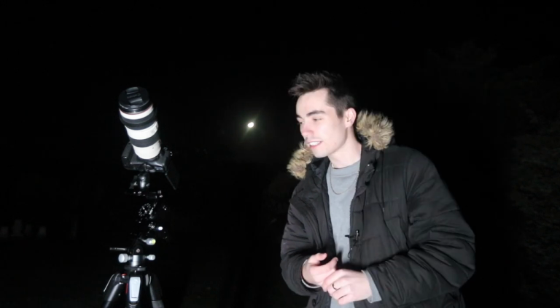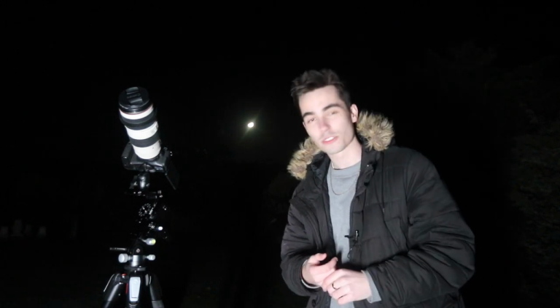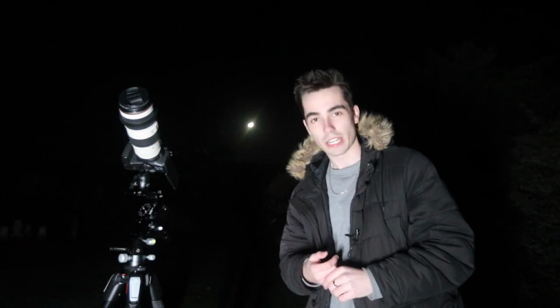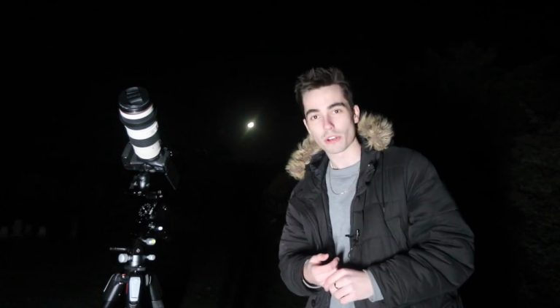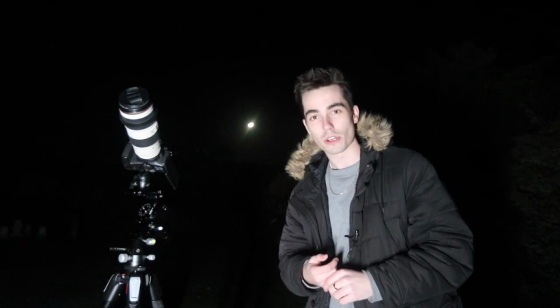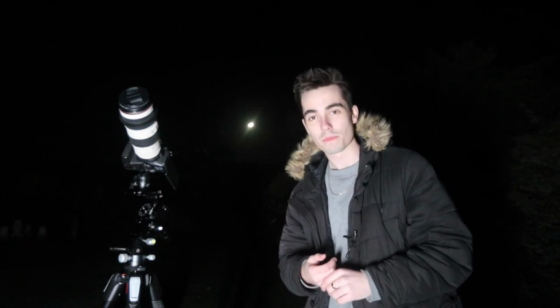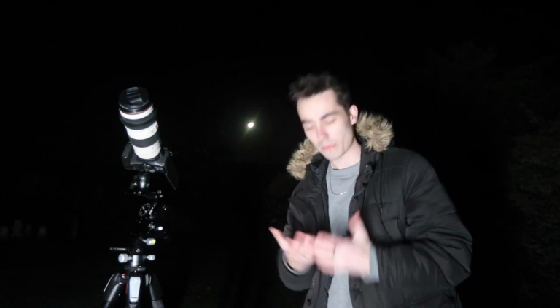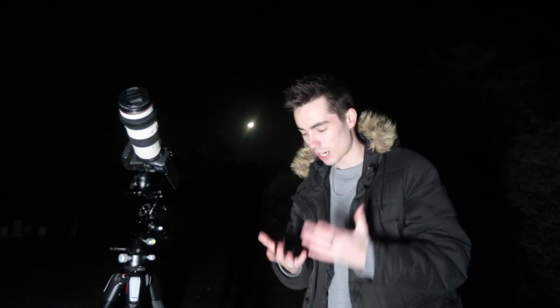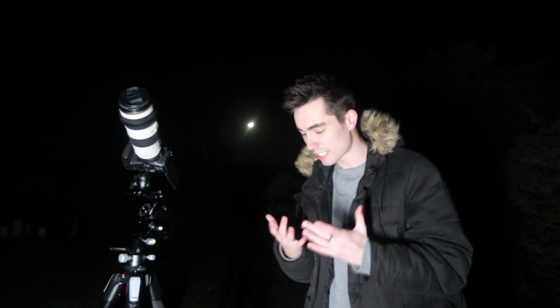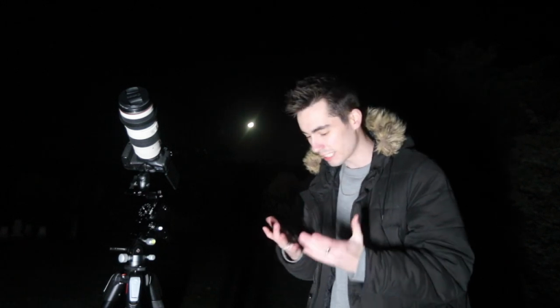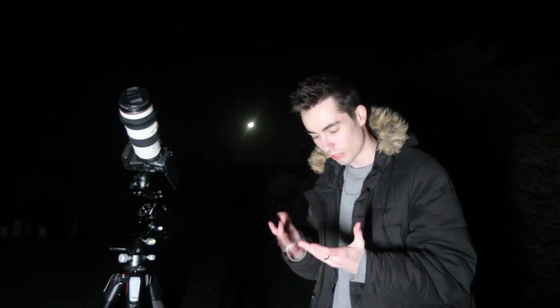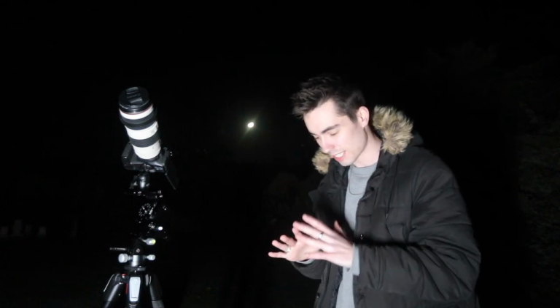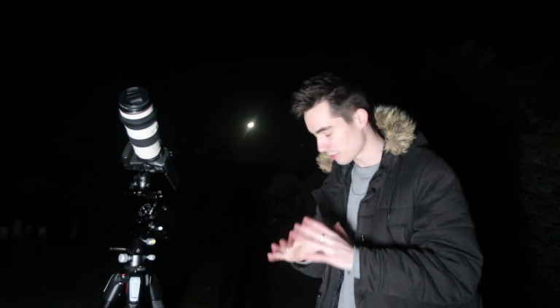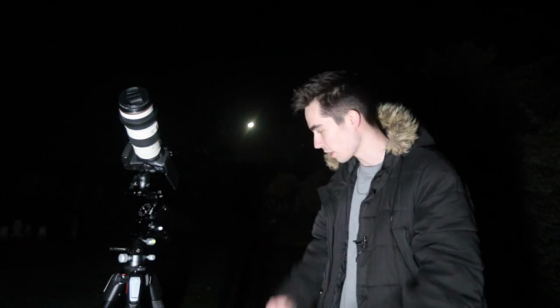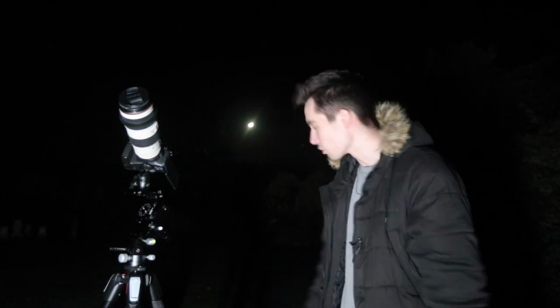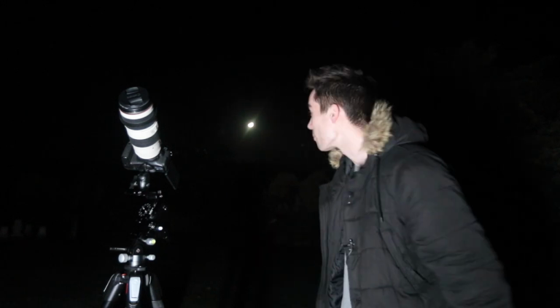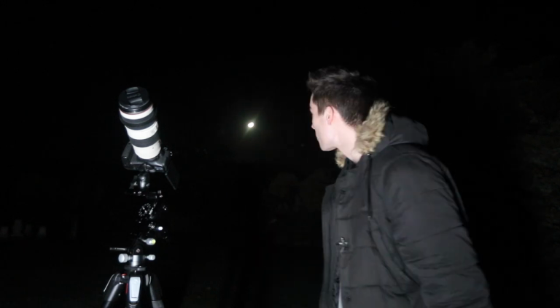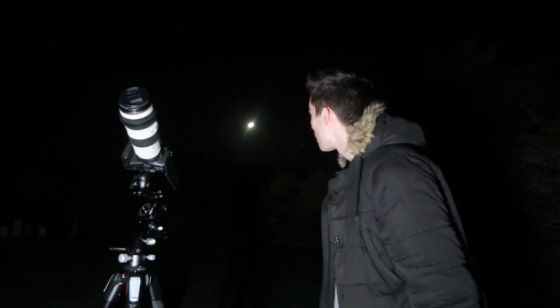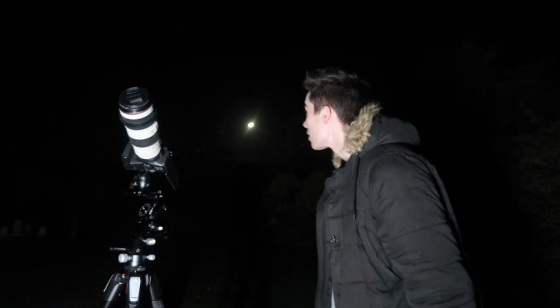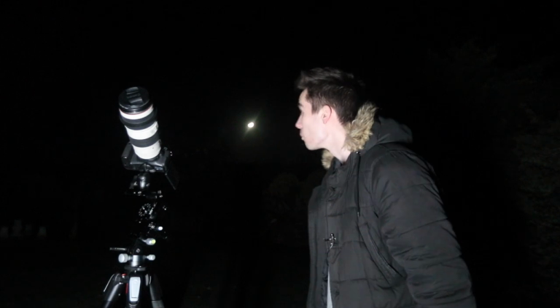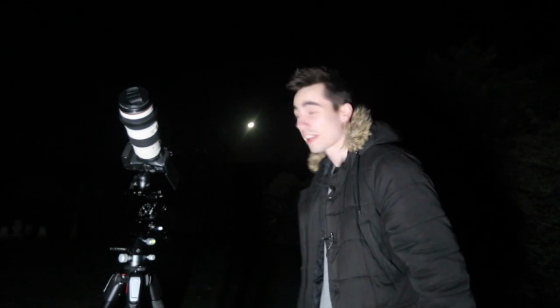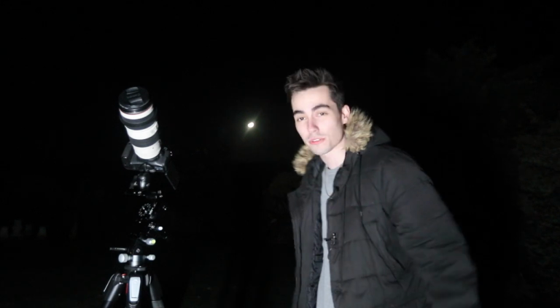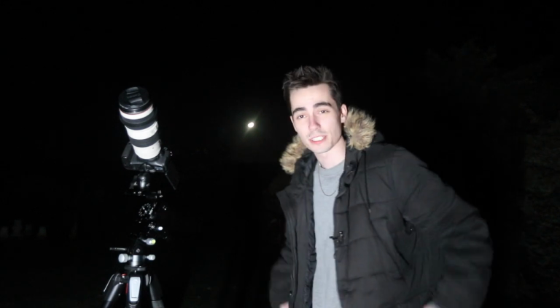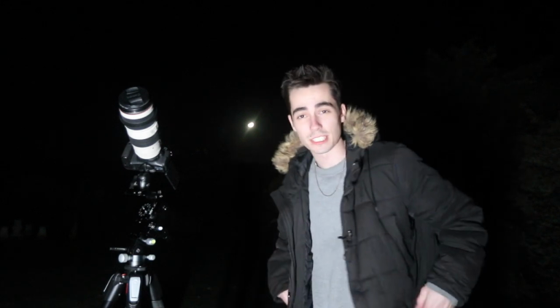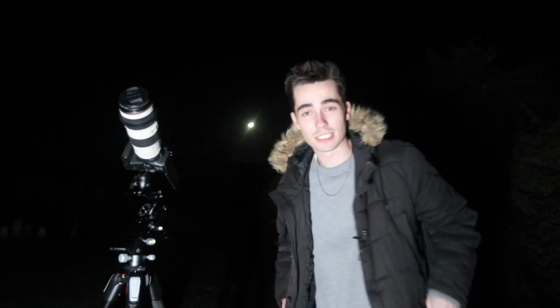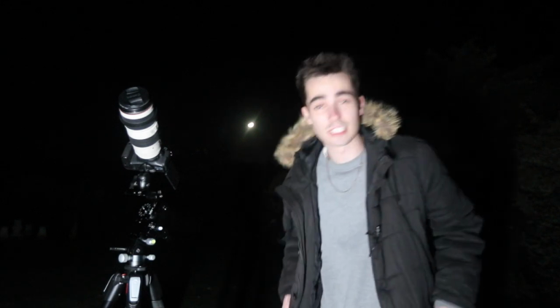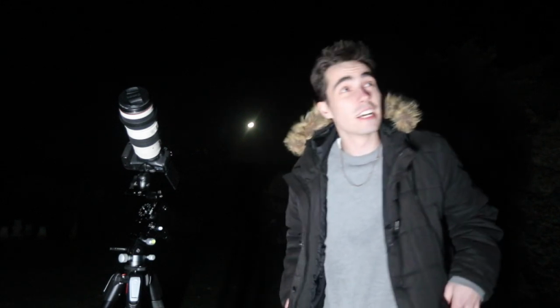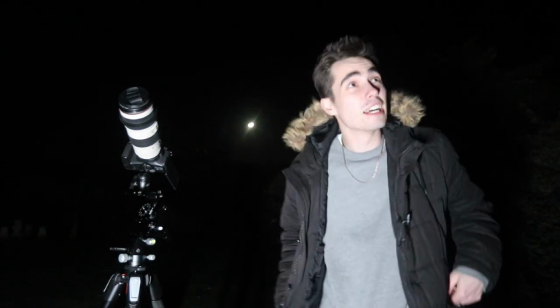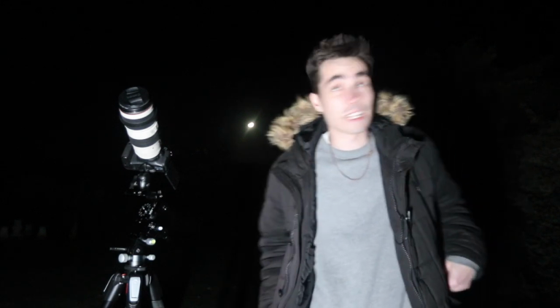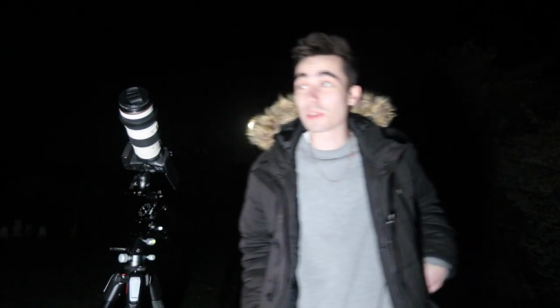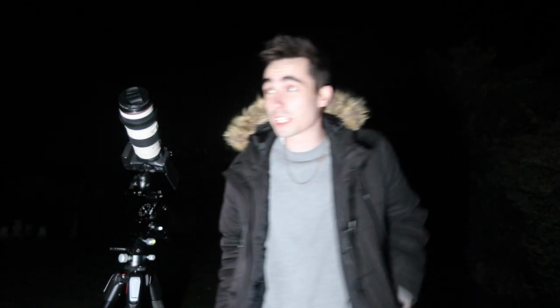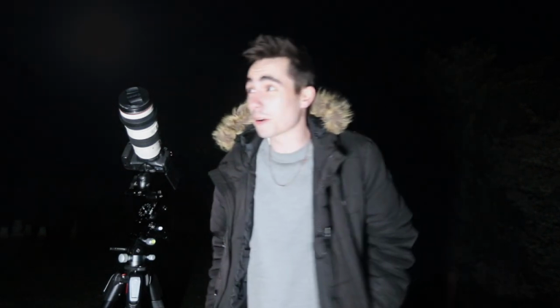Let's try and get a photo. I still need to get some gloves on — my hands are freezing and it's really cold.